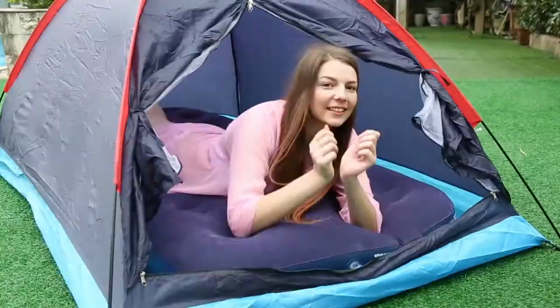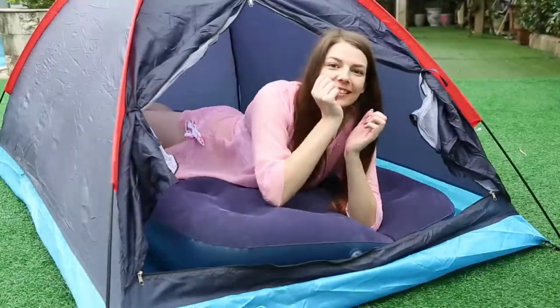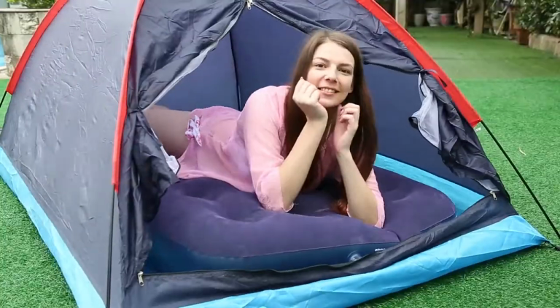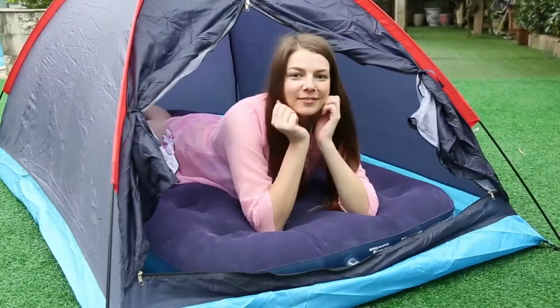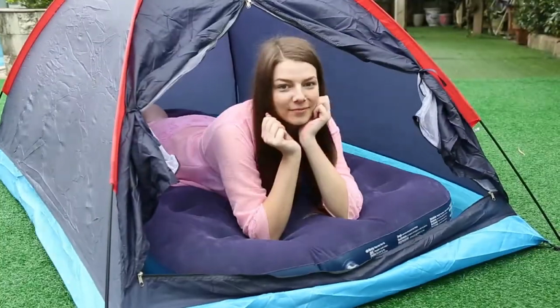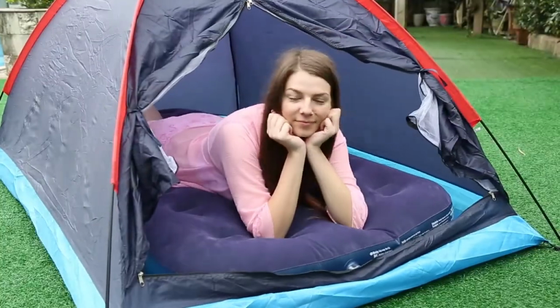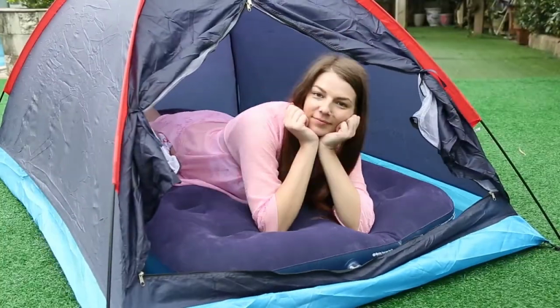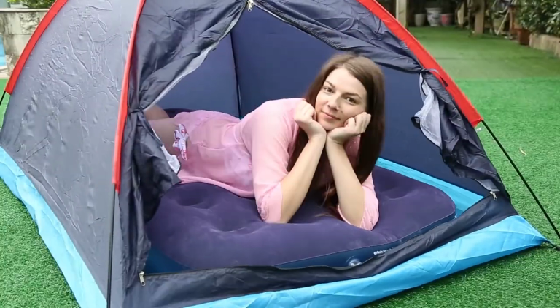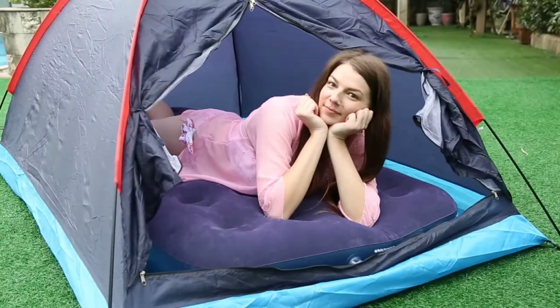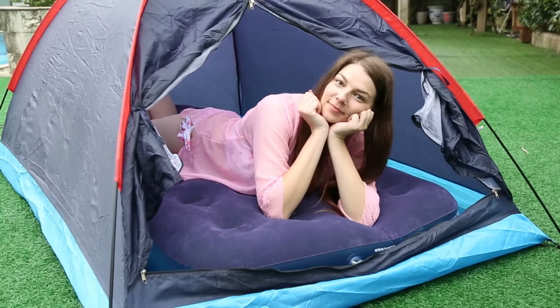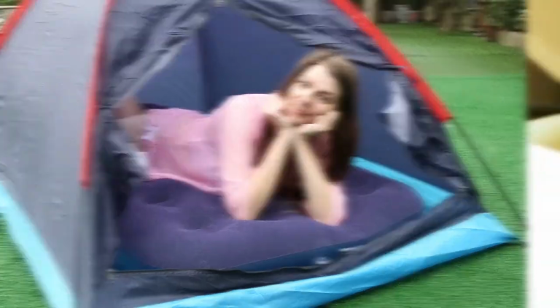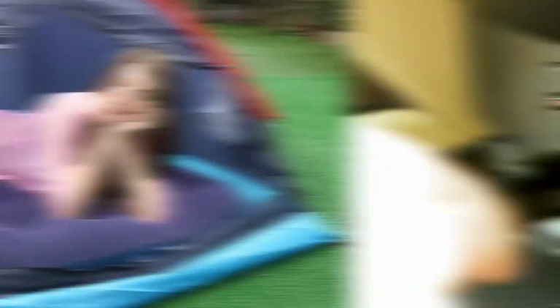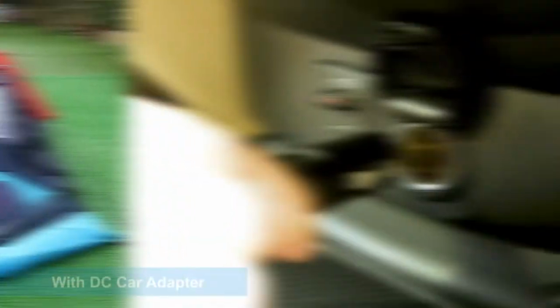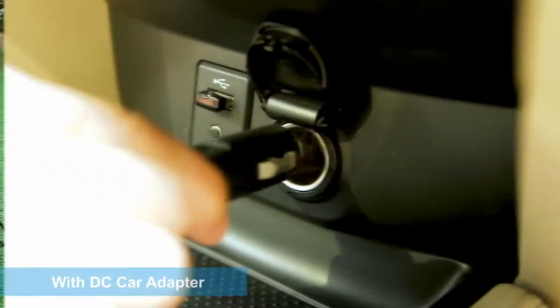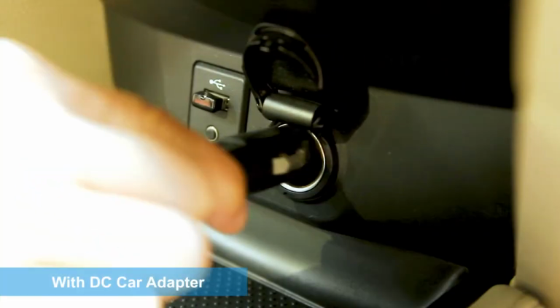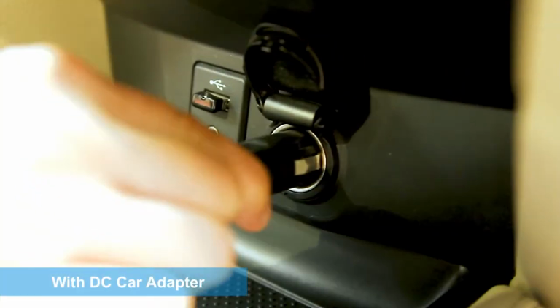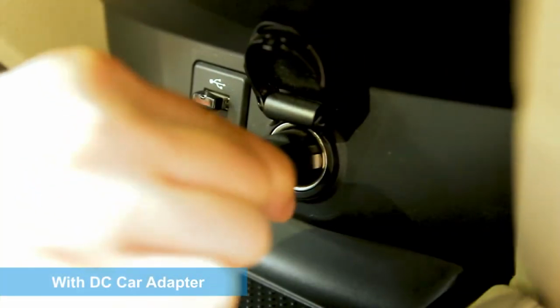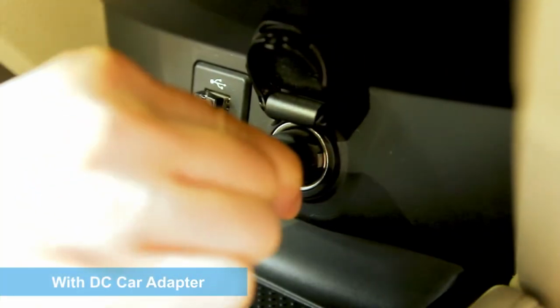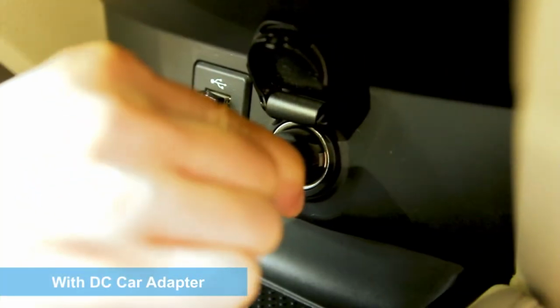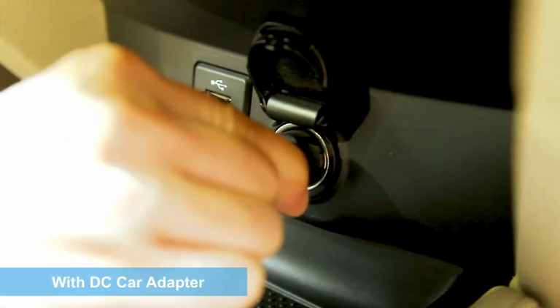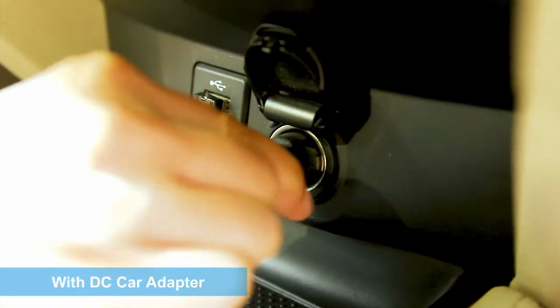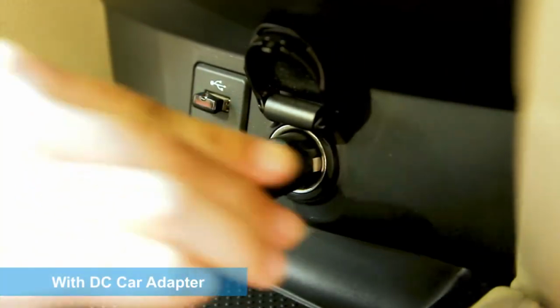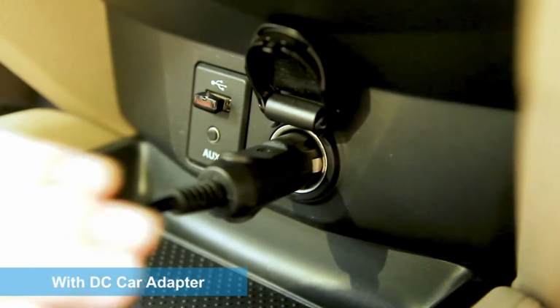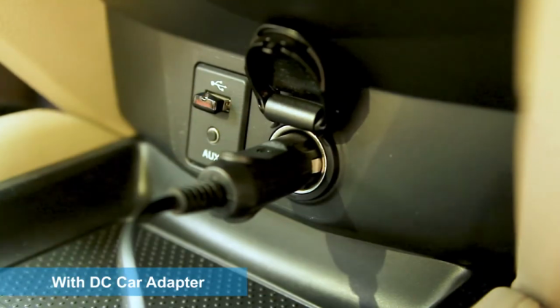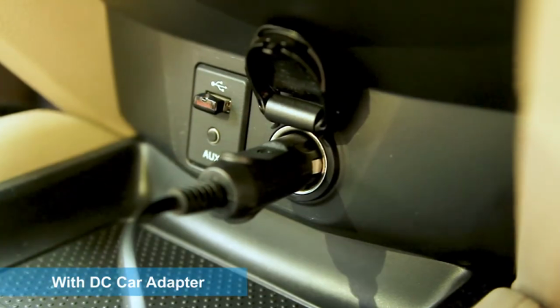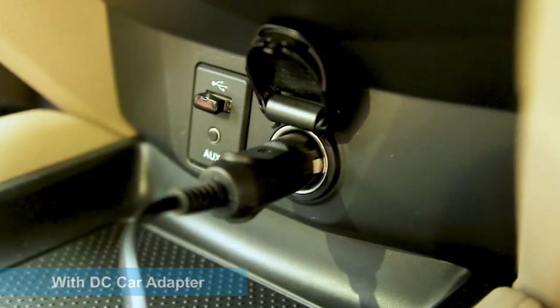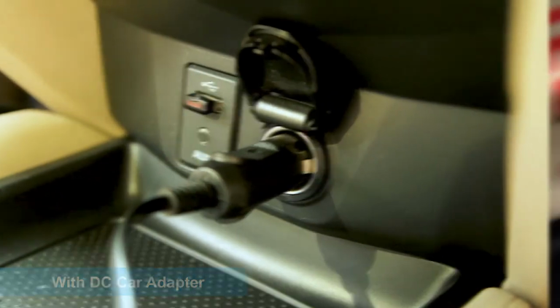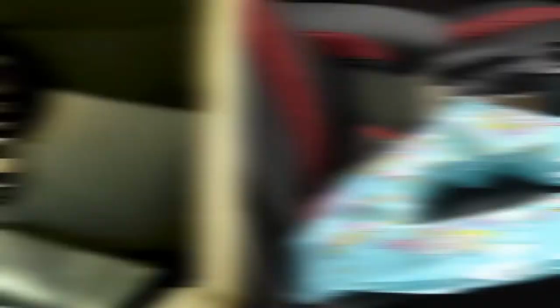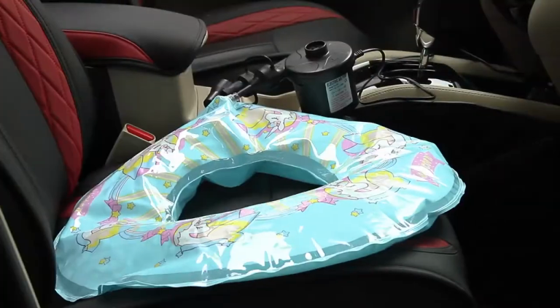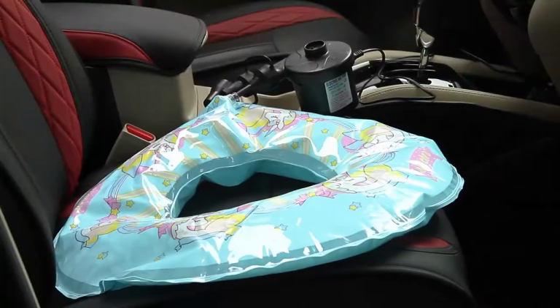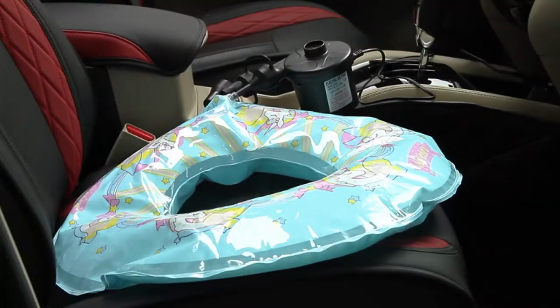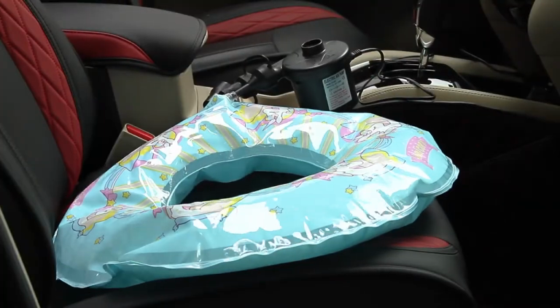When you're away from the house, connect the pump with the DC adapter and quickly inflate anything you like. Now you can take it with you anywhere.